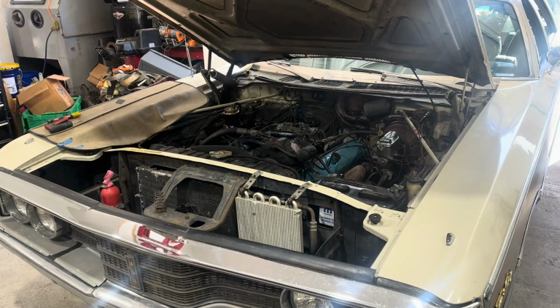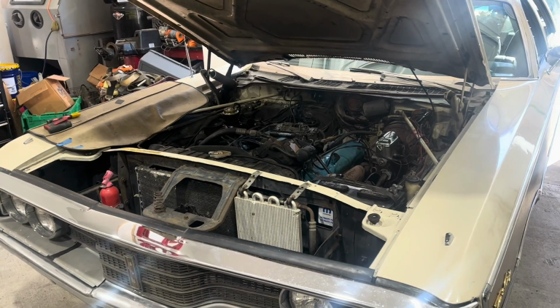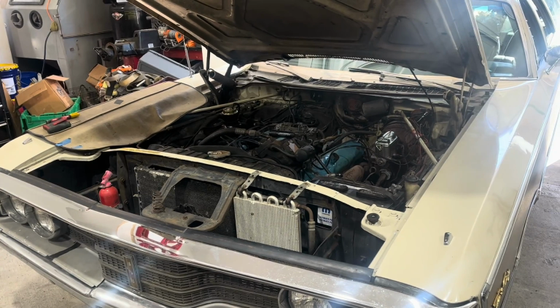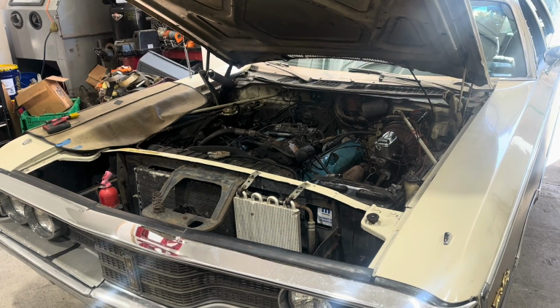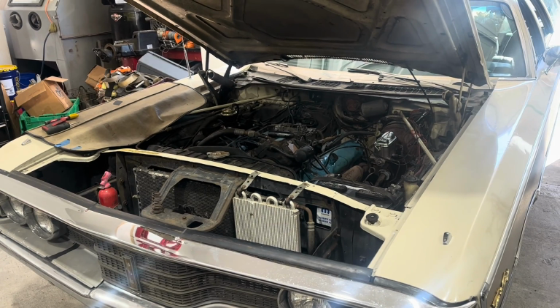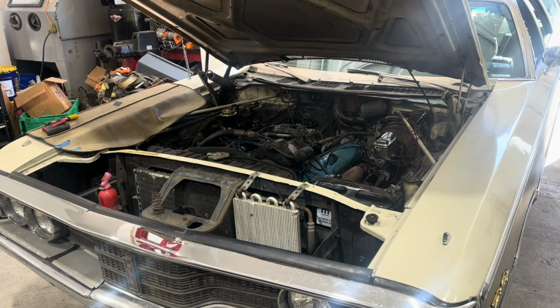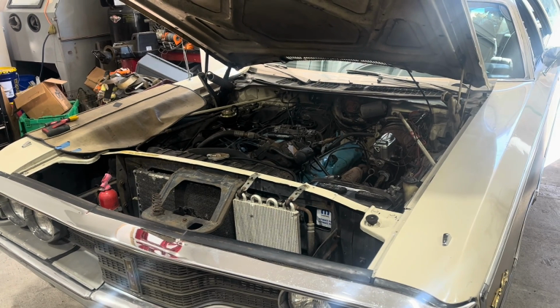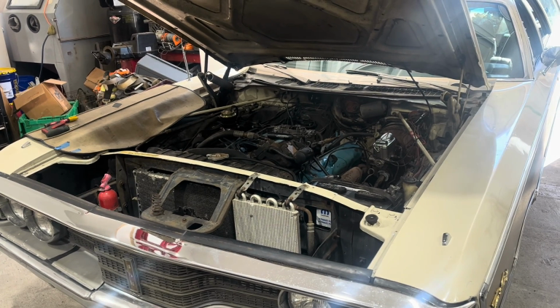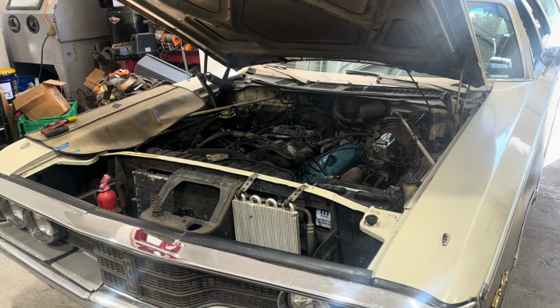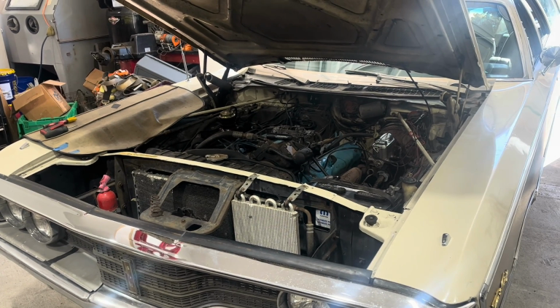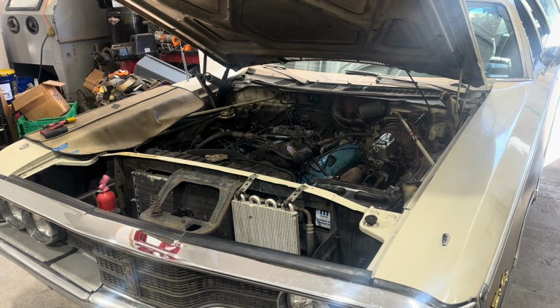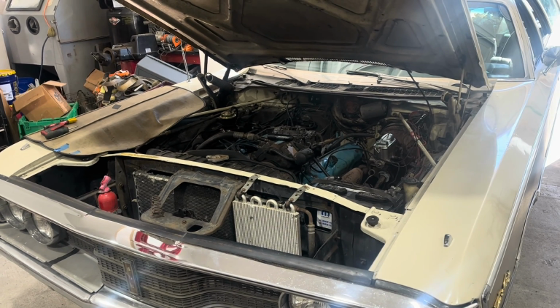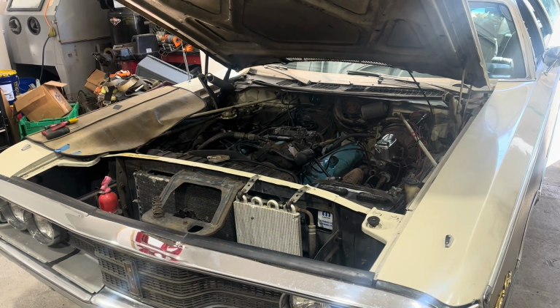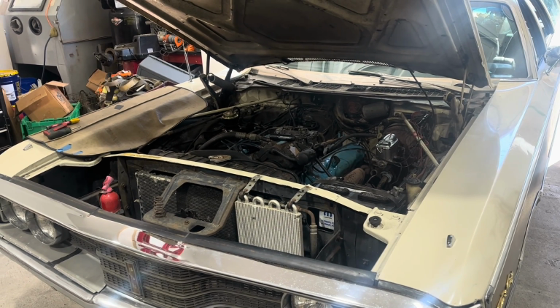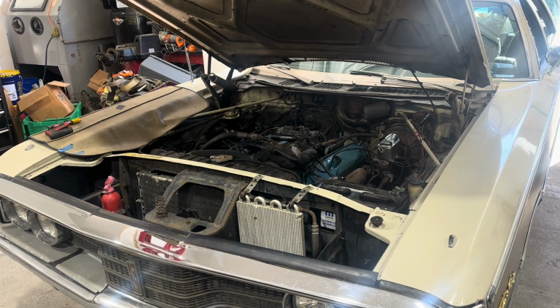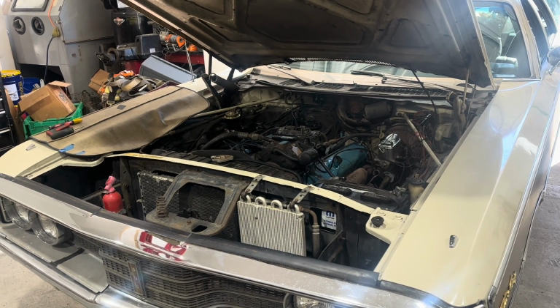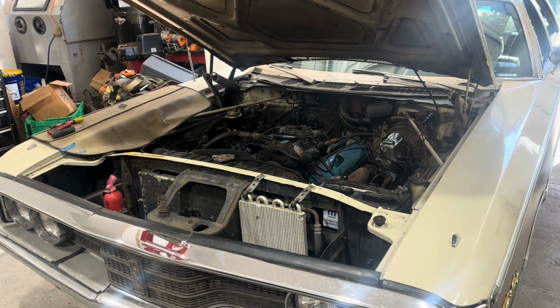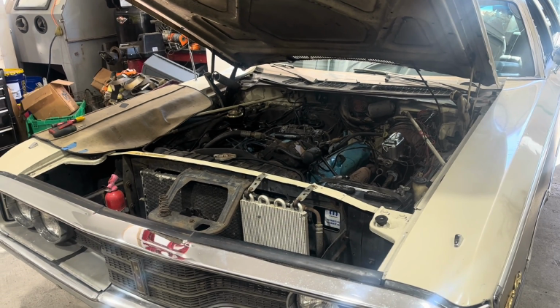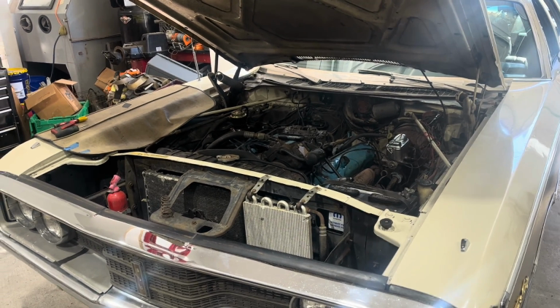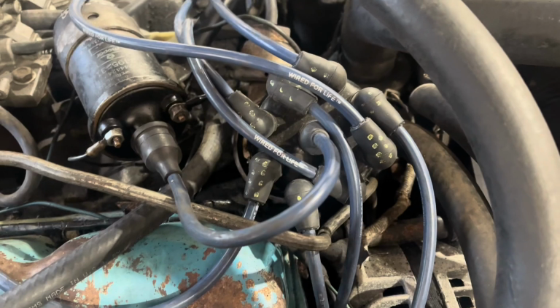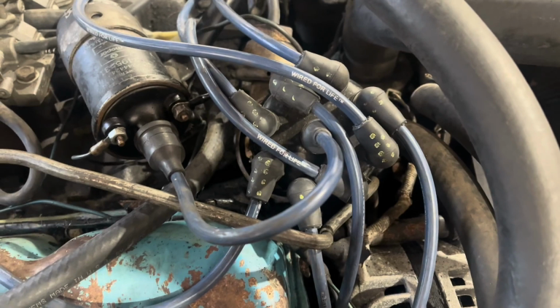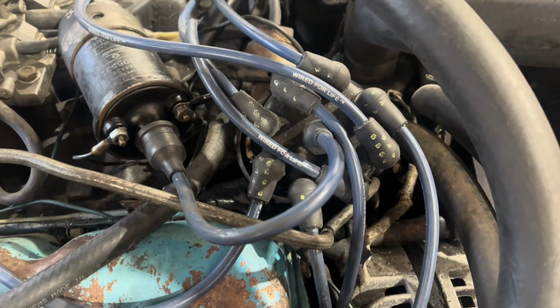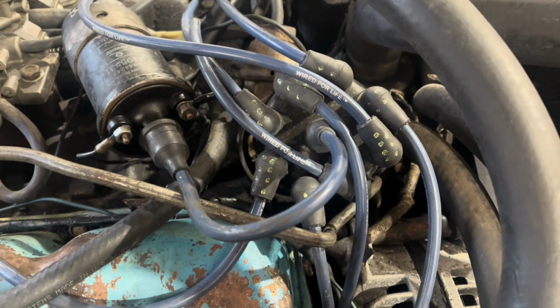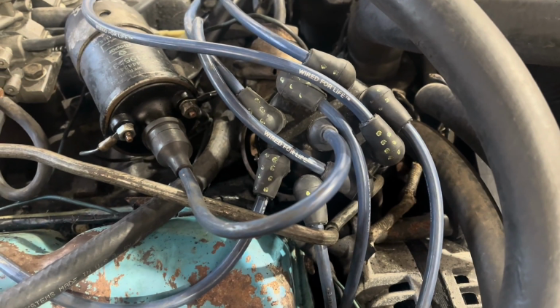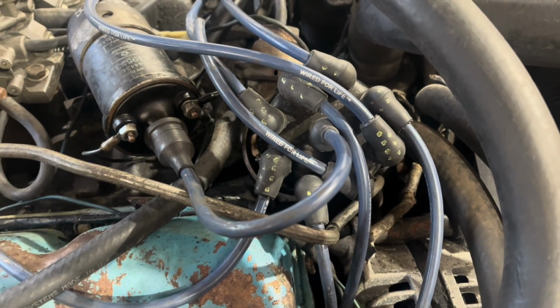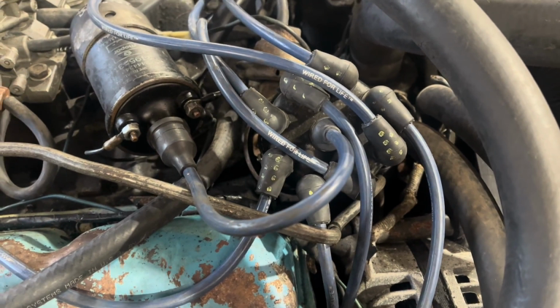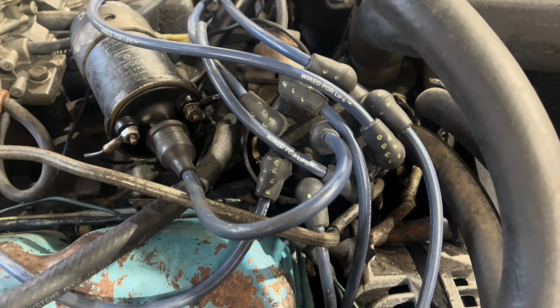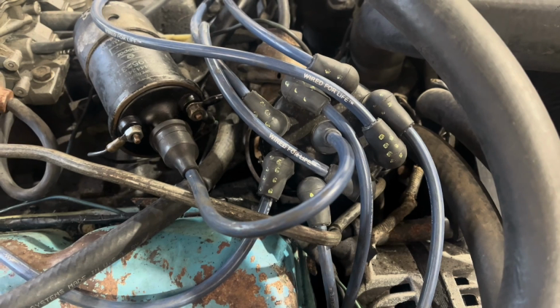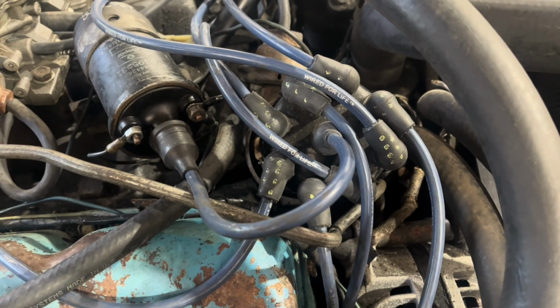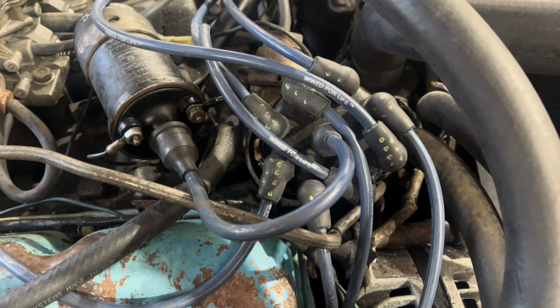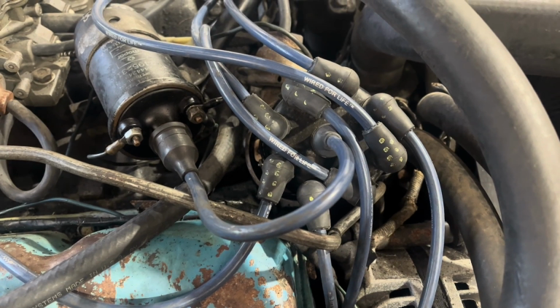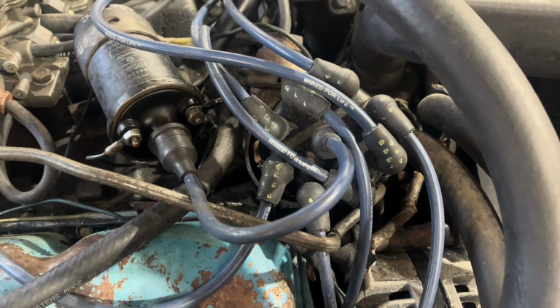Today on Dead Dodge Garage, my 440 runs like crap. Well, this could have something to do with it.